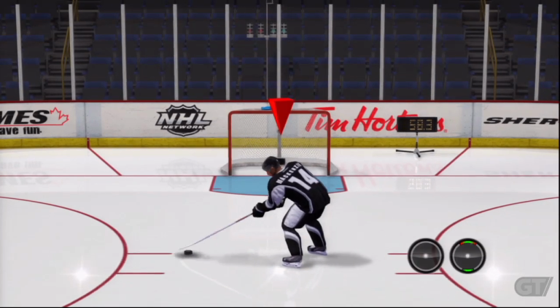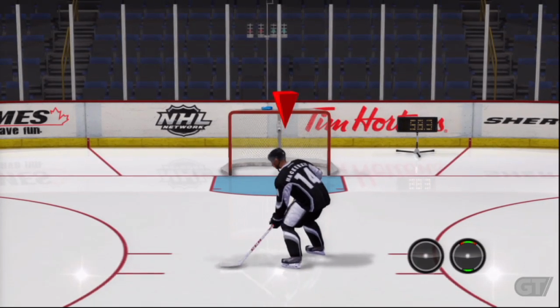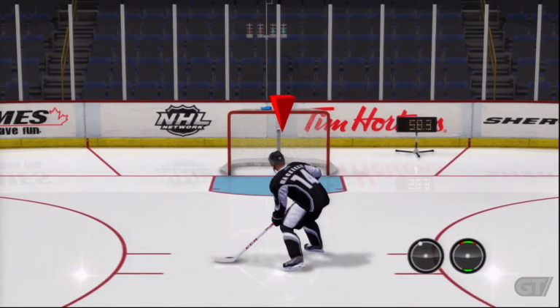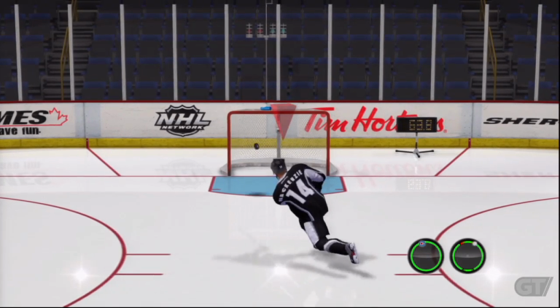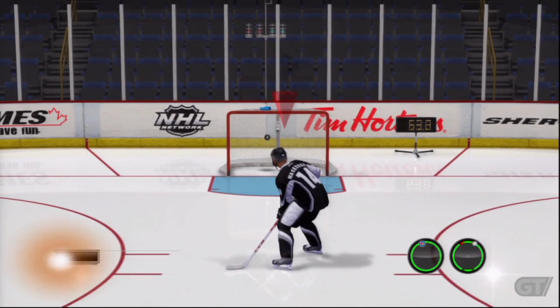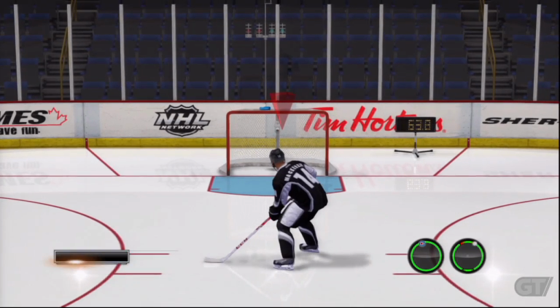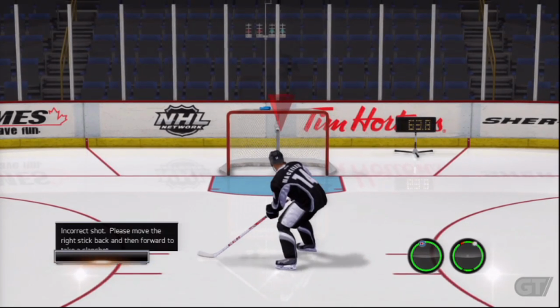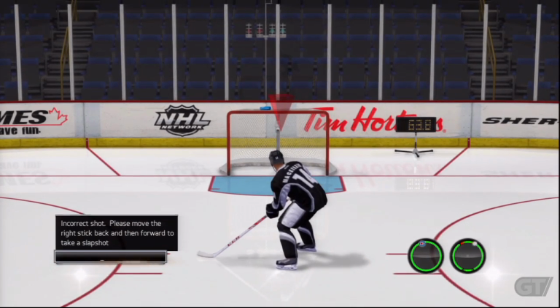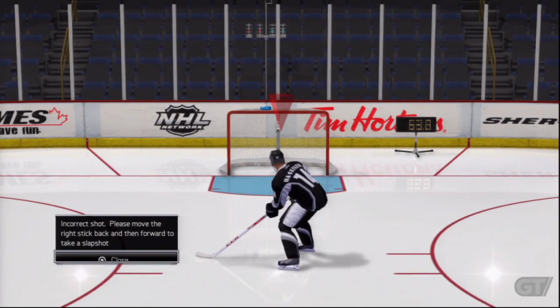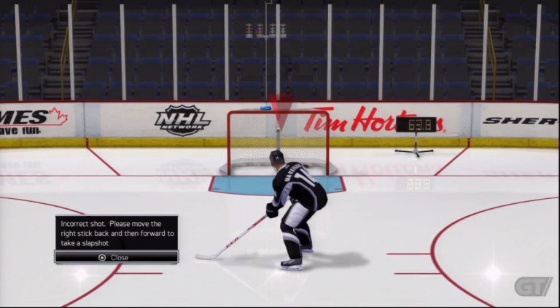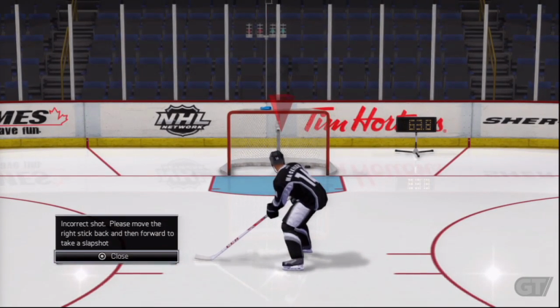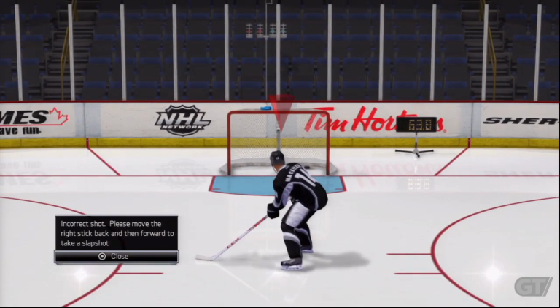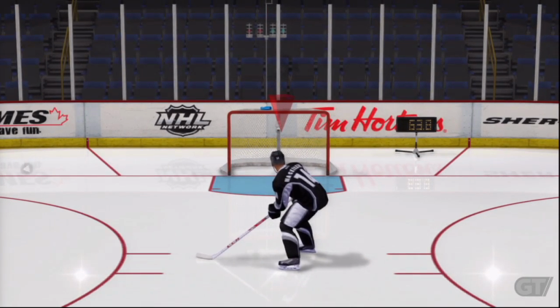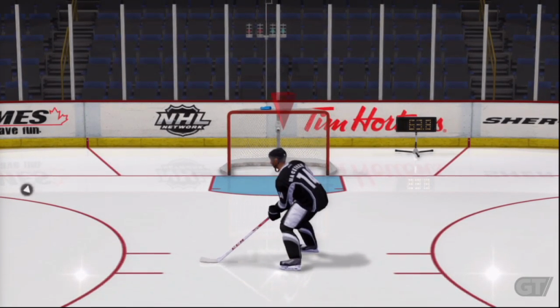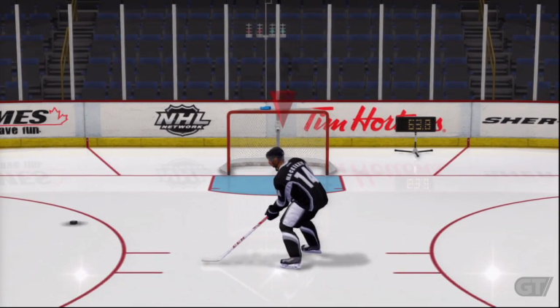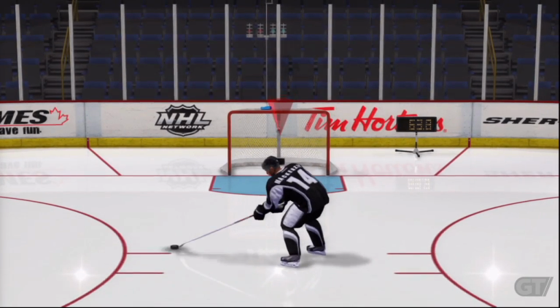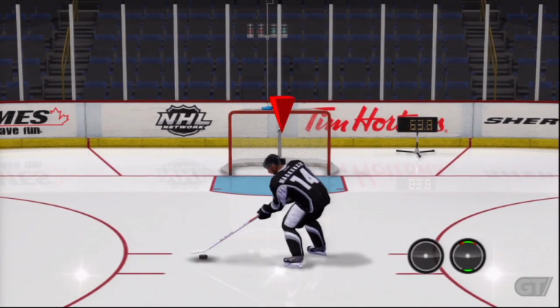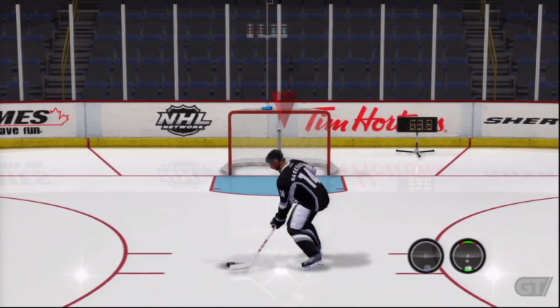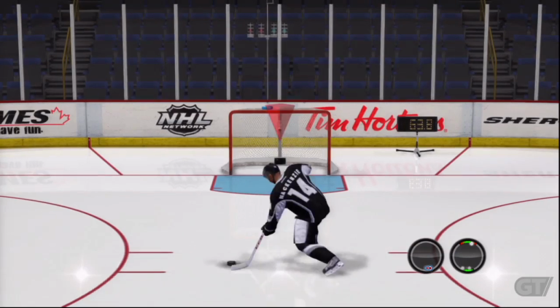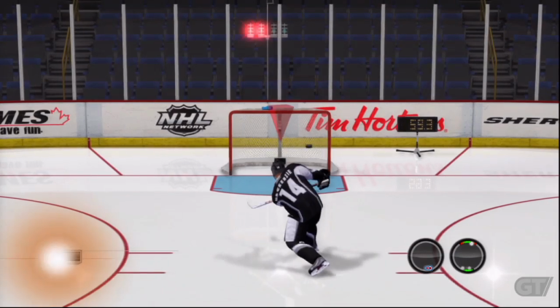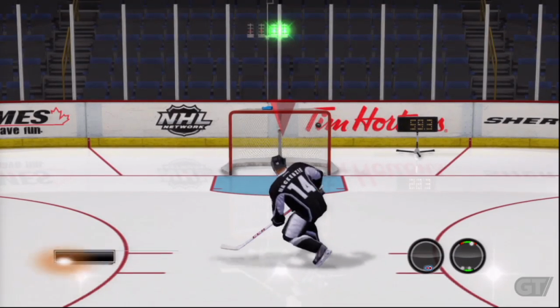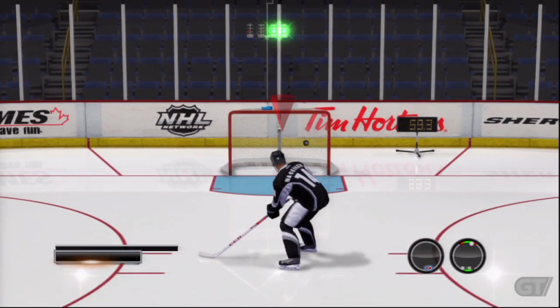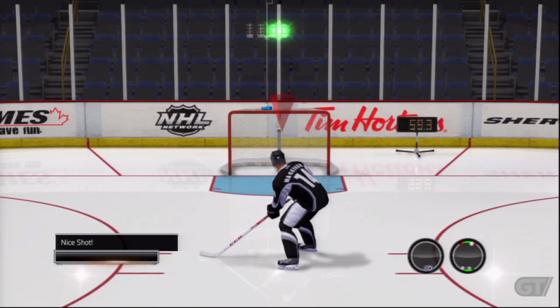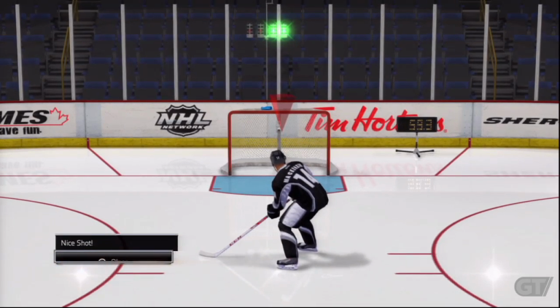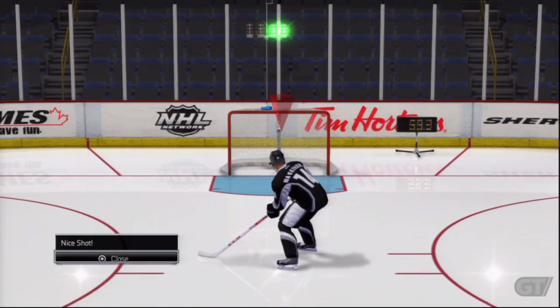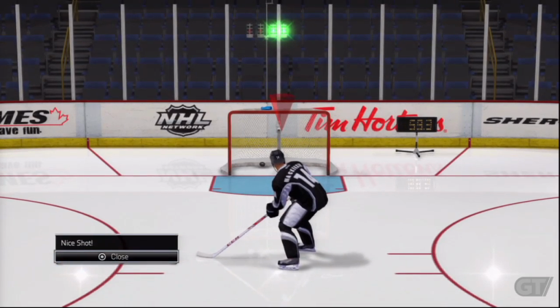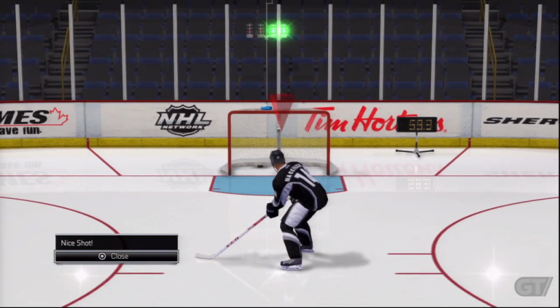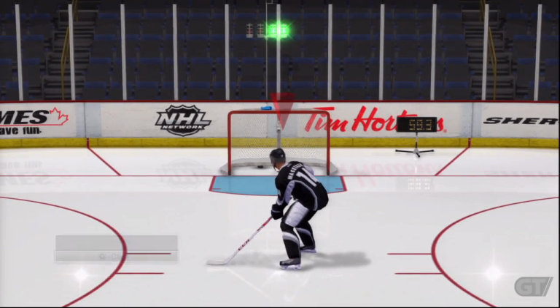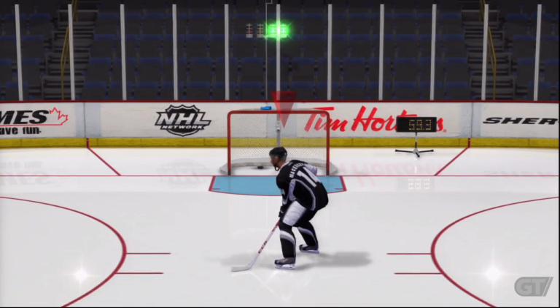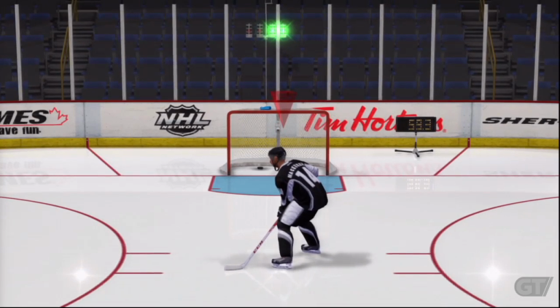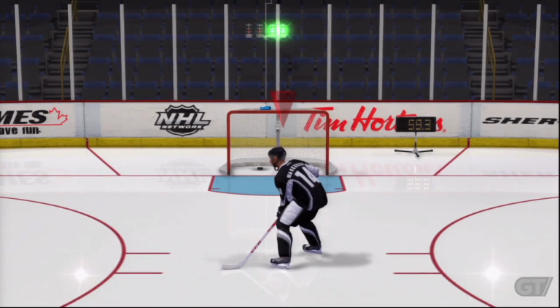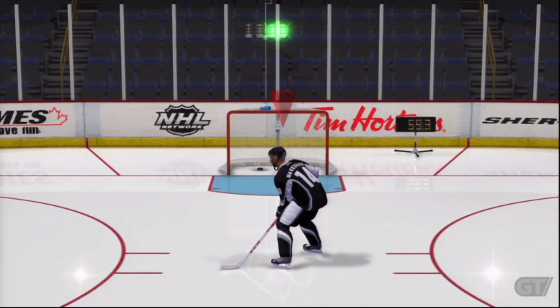Now let's take a slap shot. To perform a slap shot, move the right stick back, then forward.